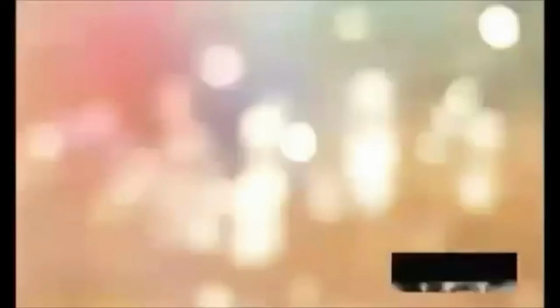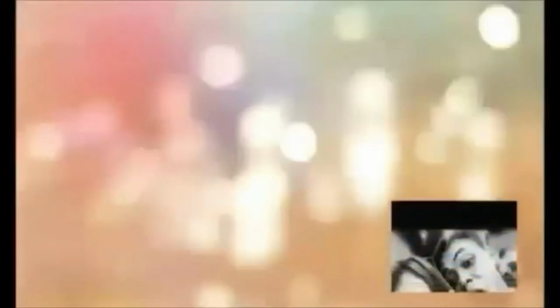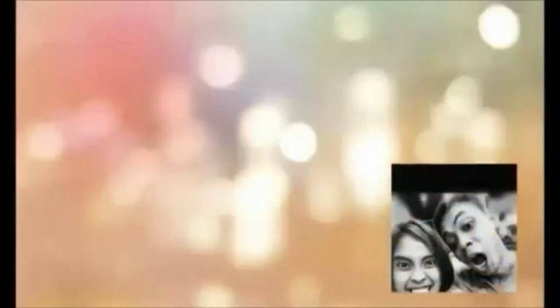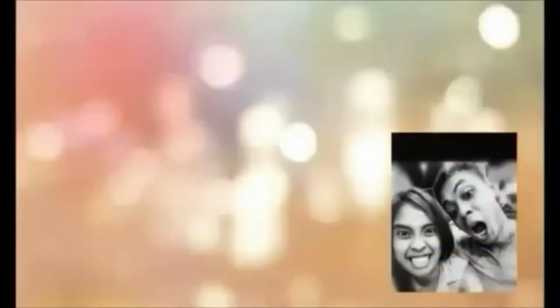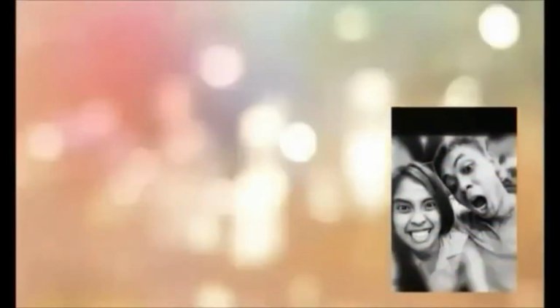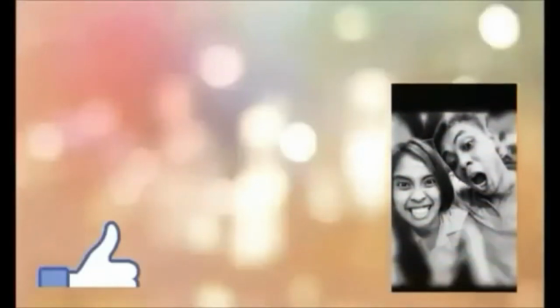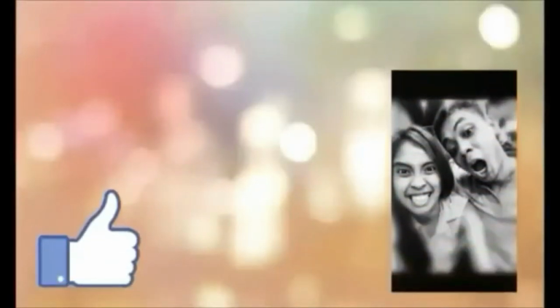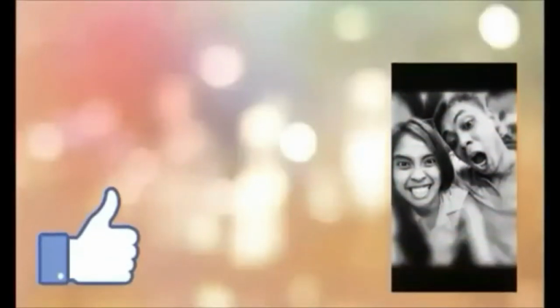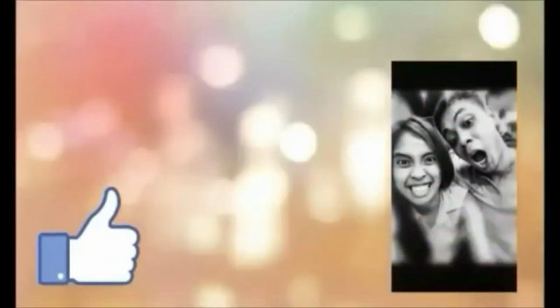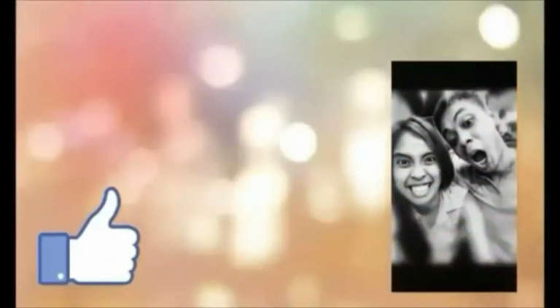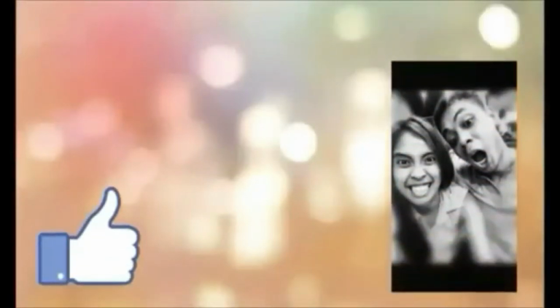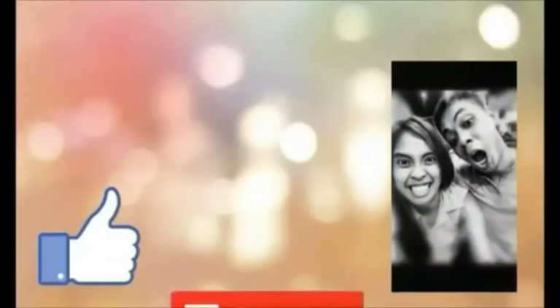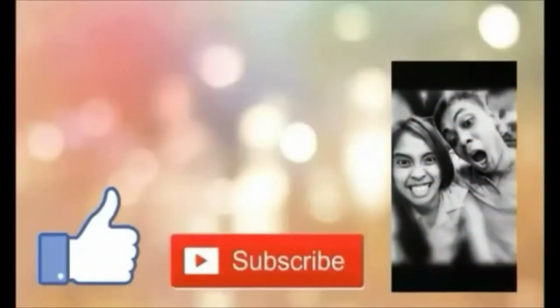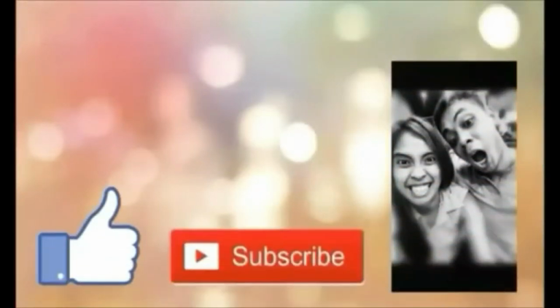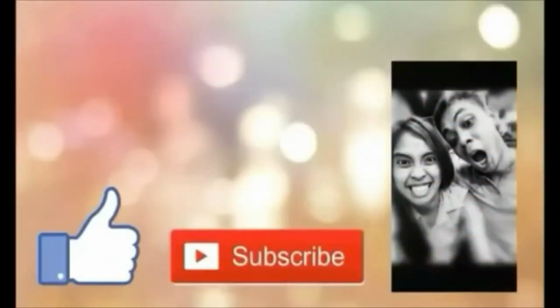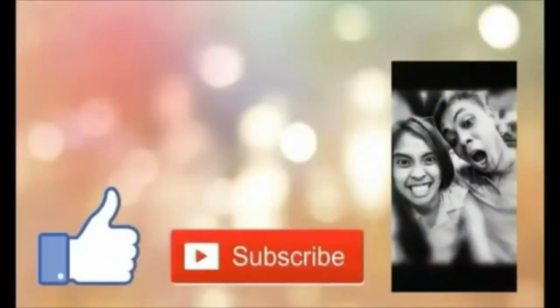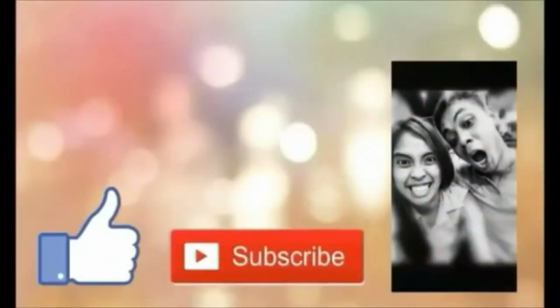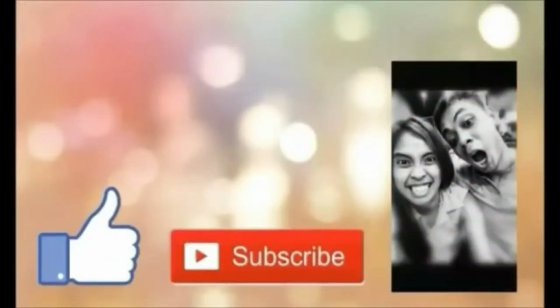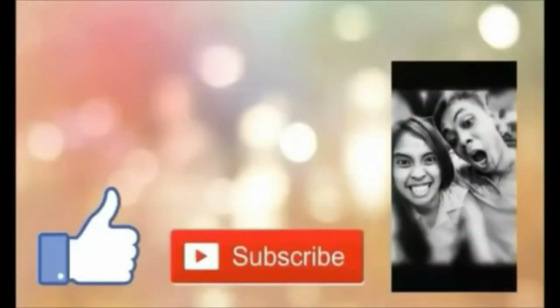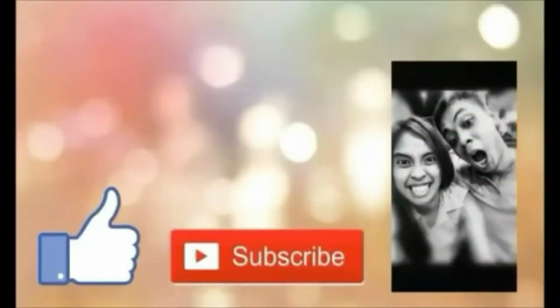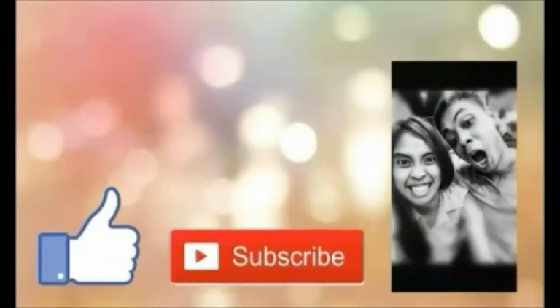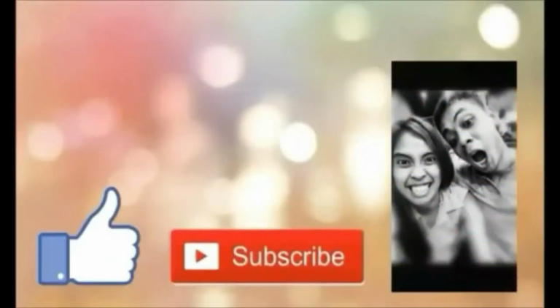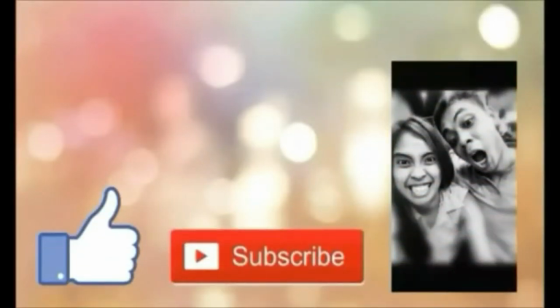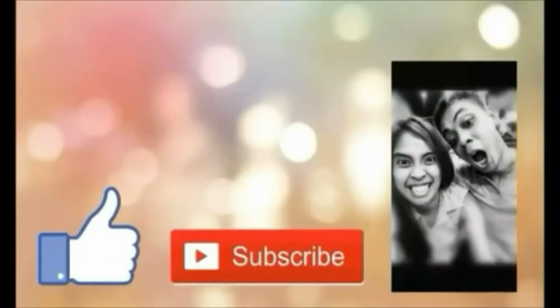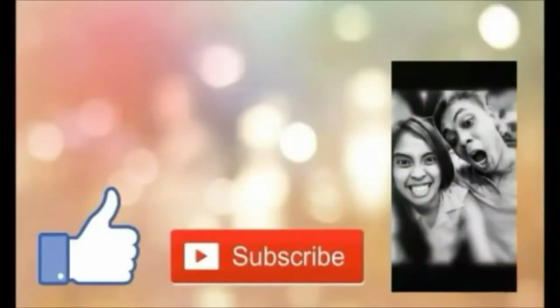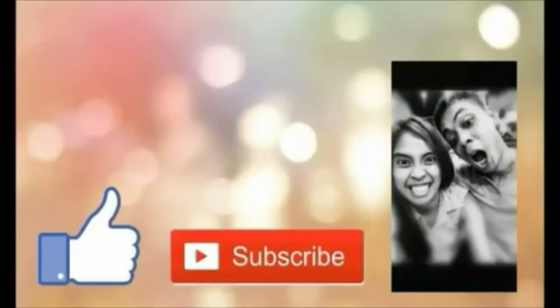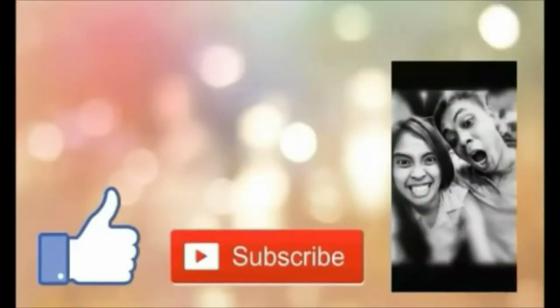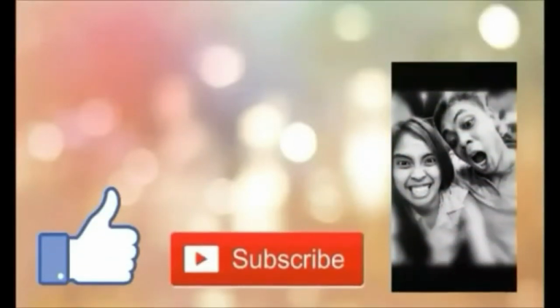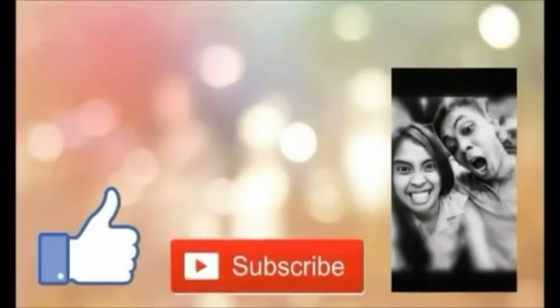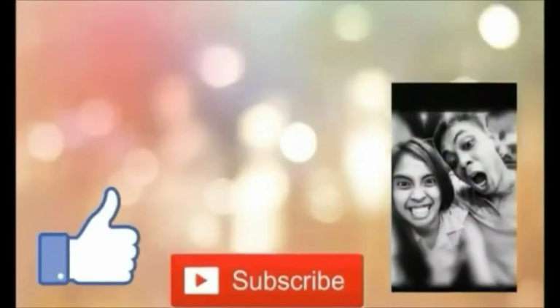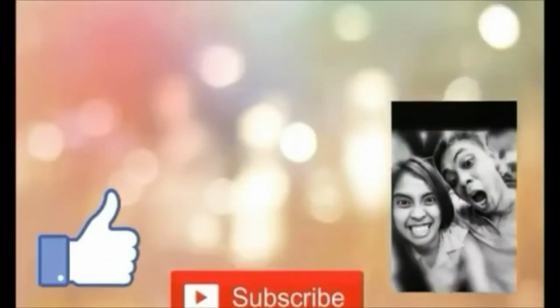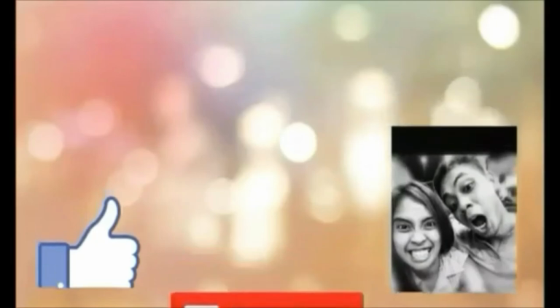Please give us a like and subscribe so you stay updated with our videos!